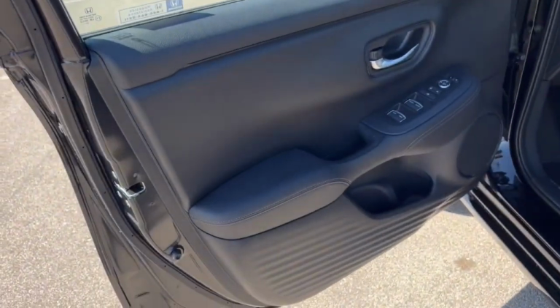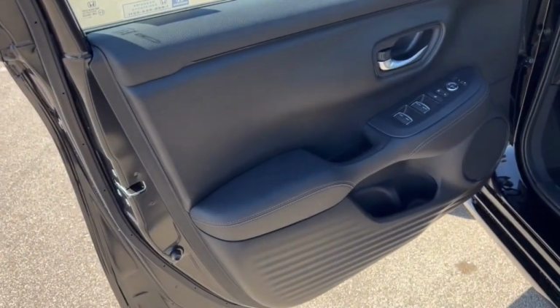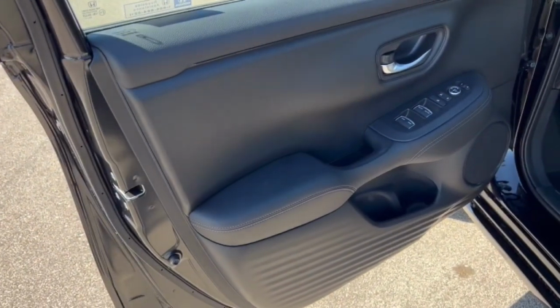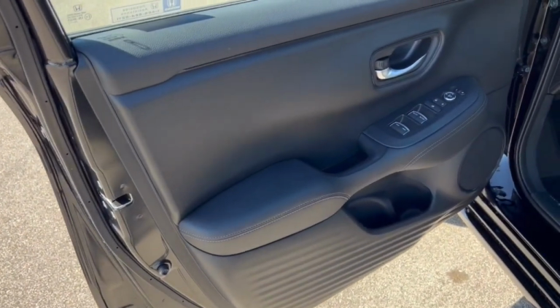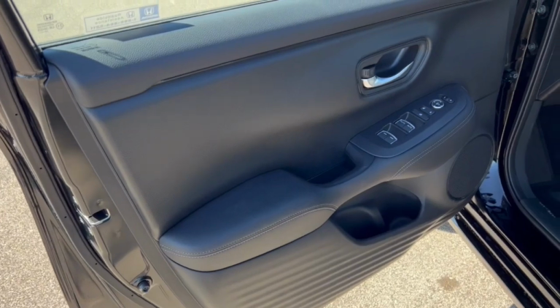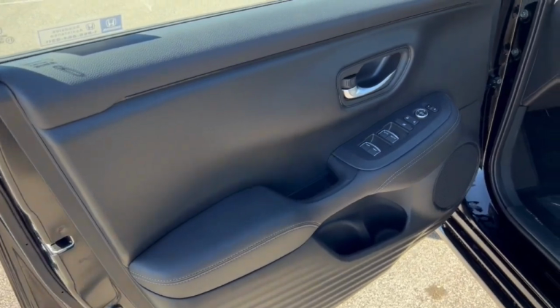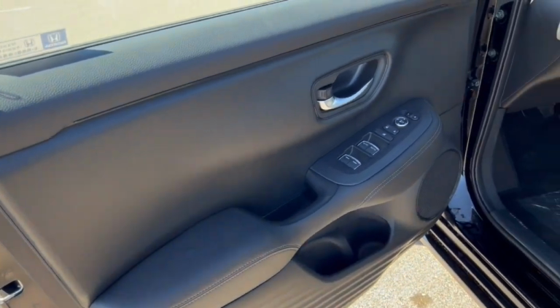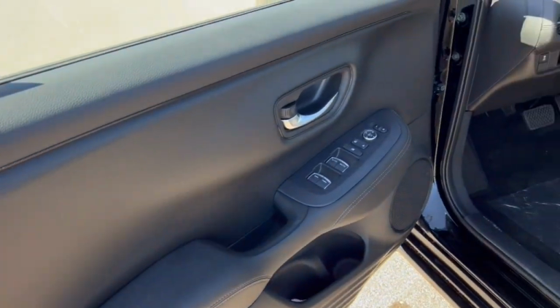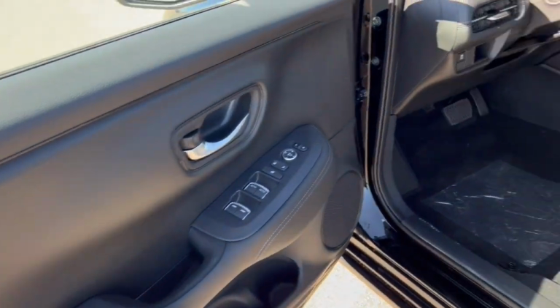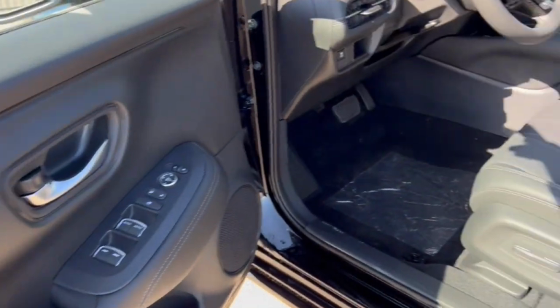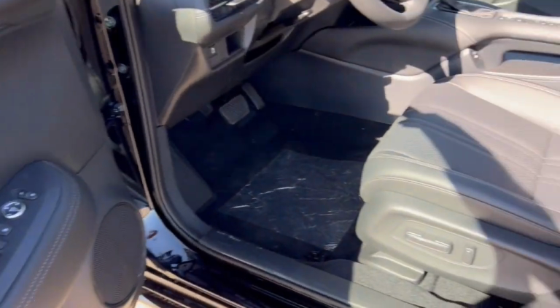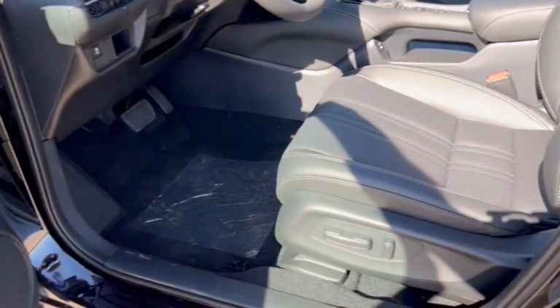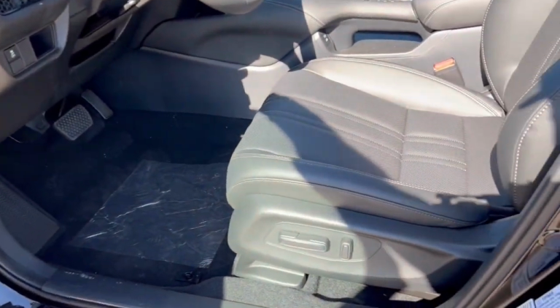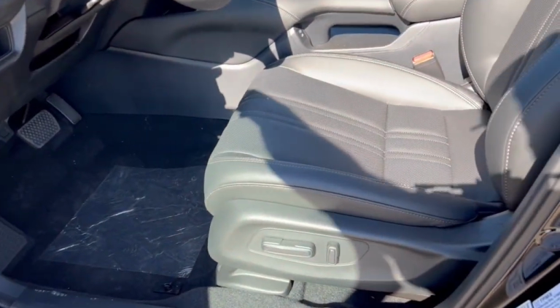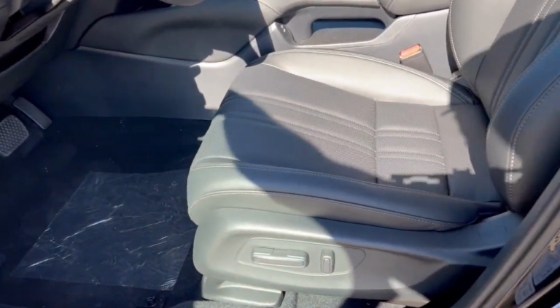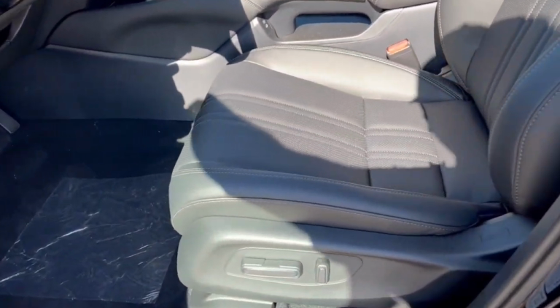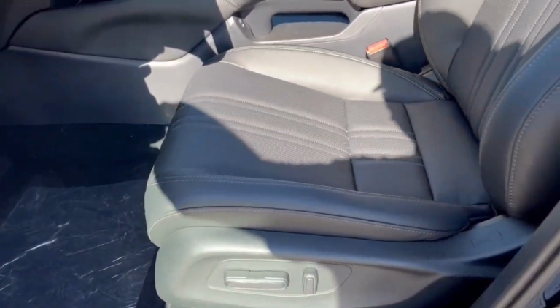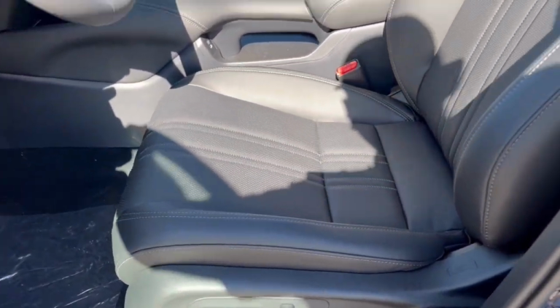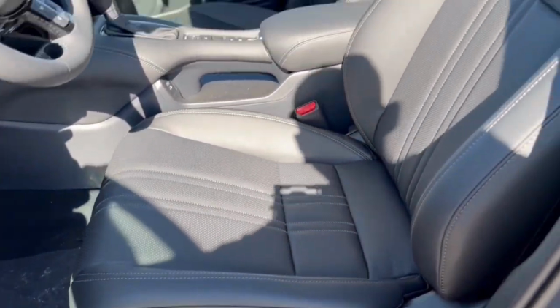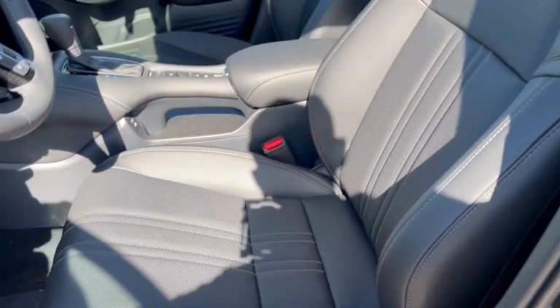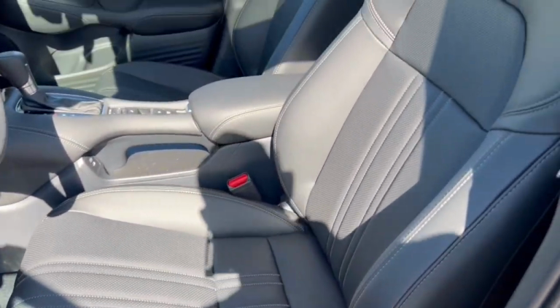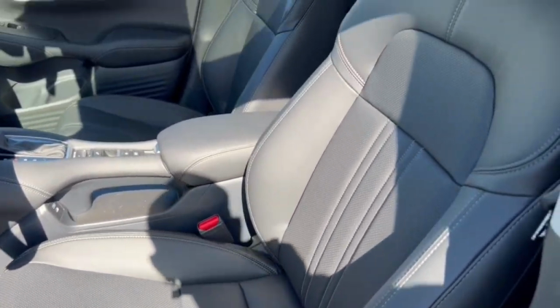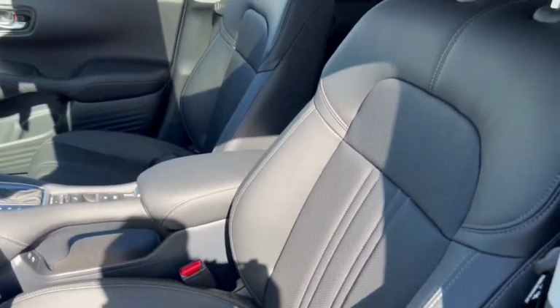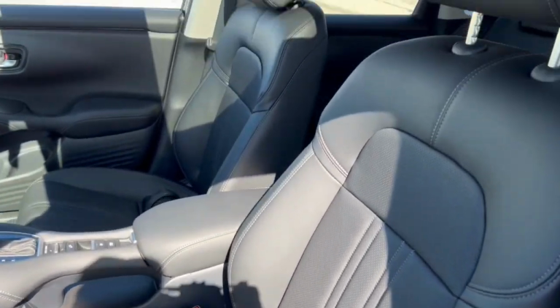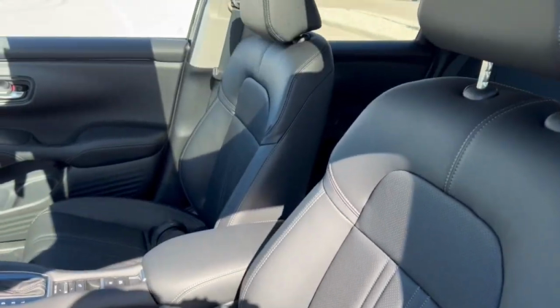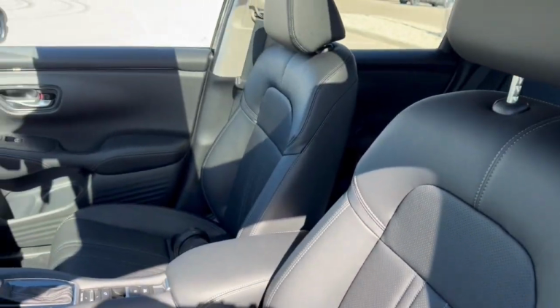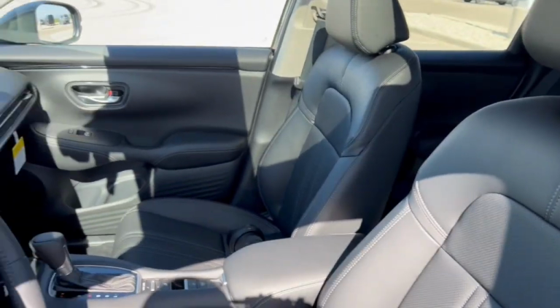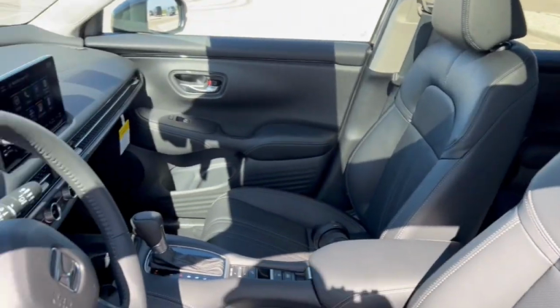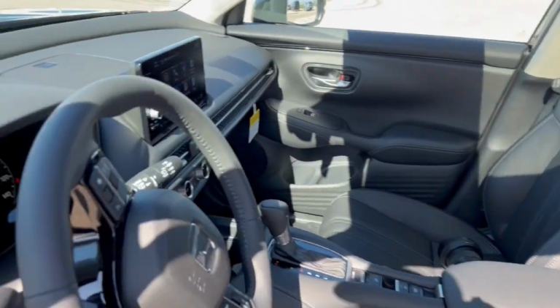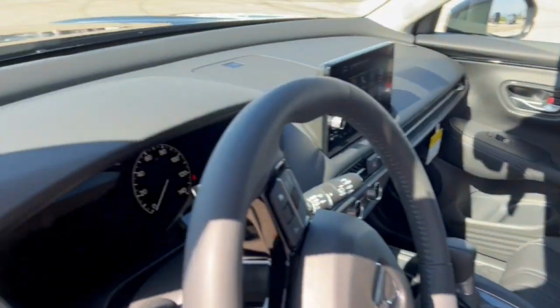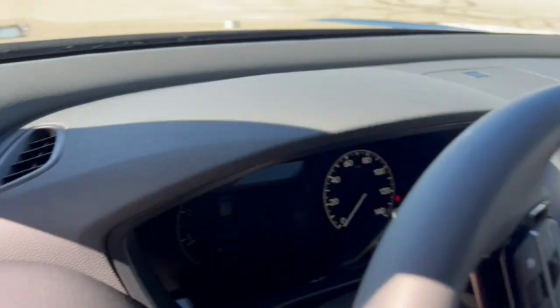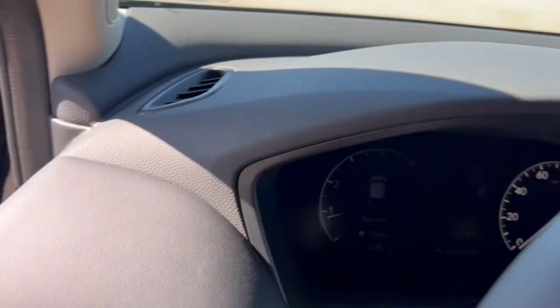All black interior here, power driver seat, perforated black leather seating throughout.